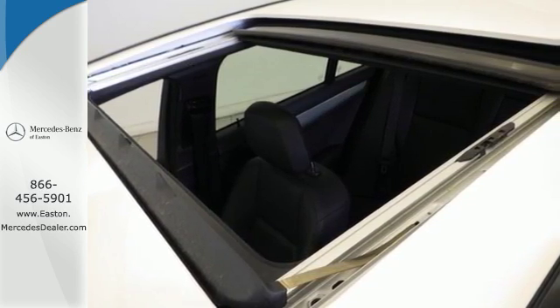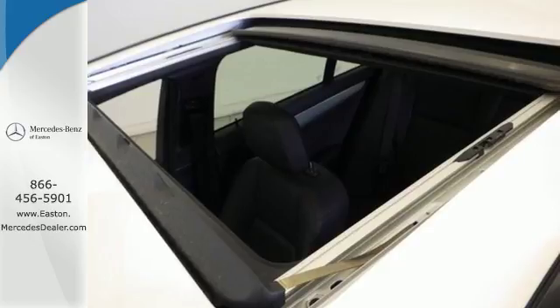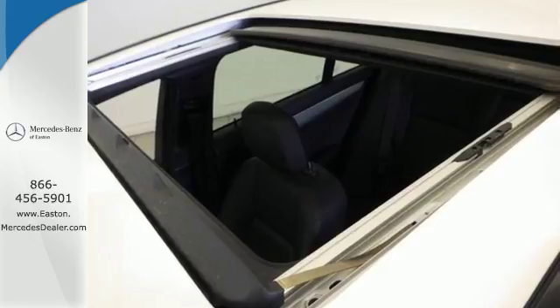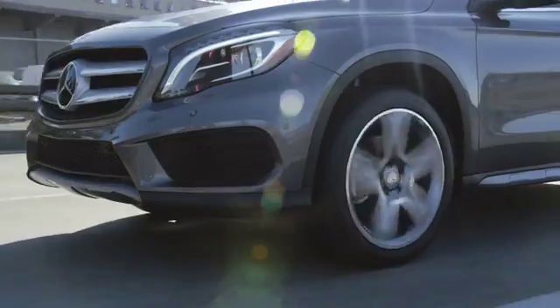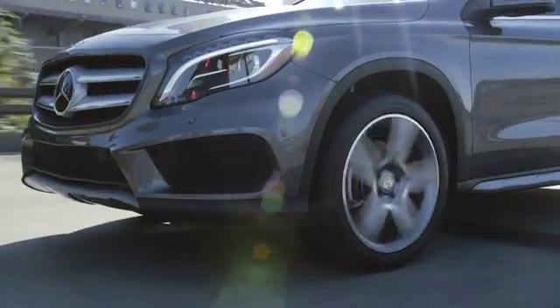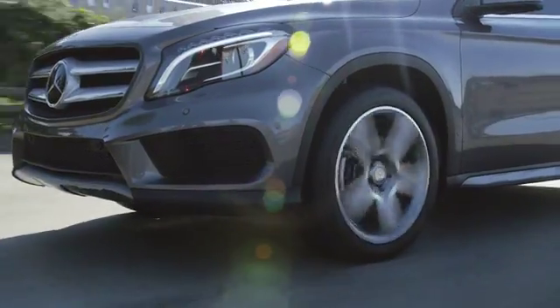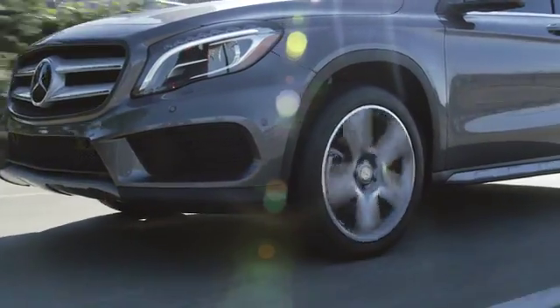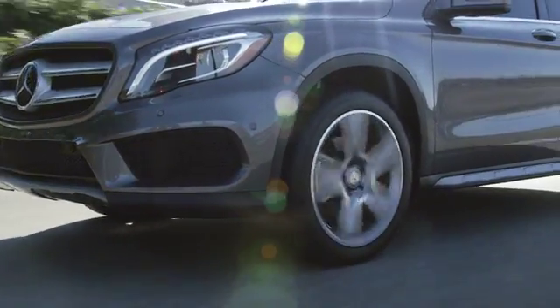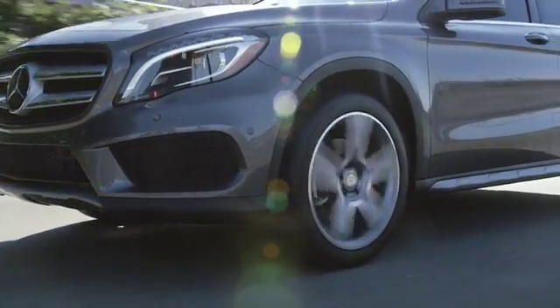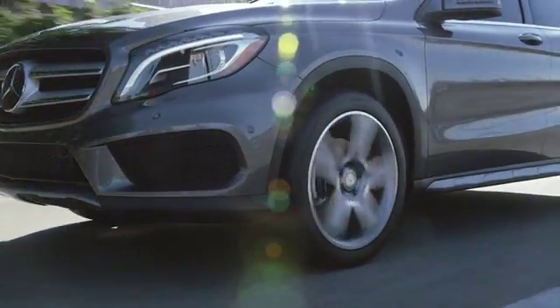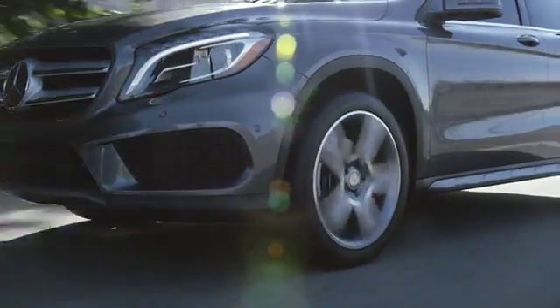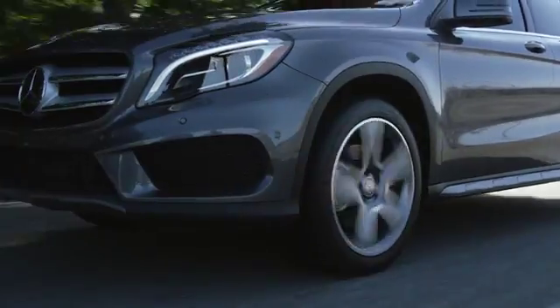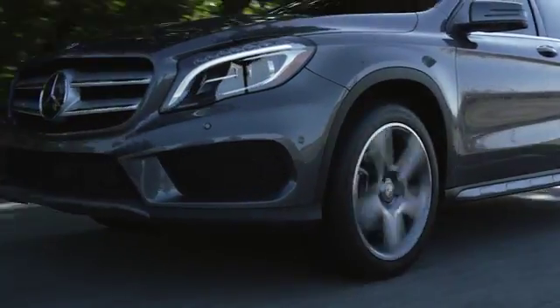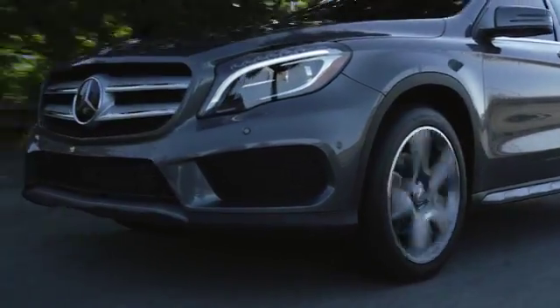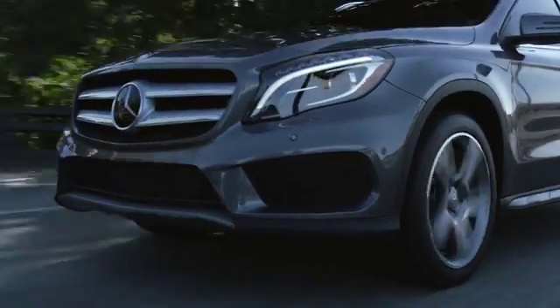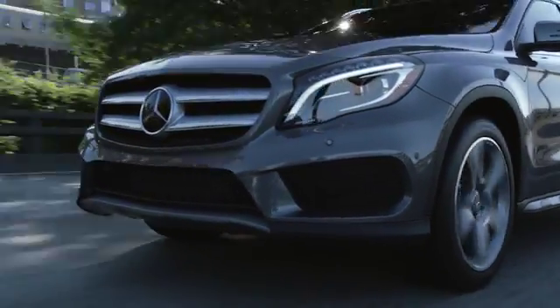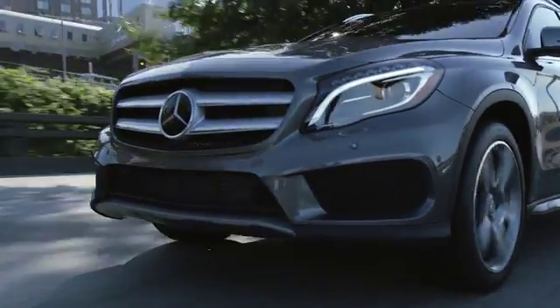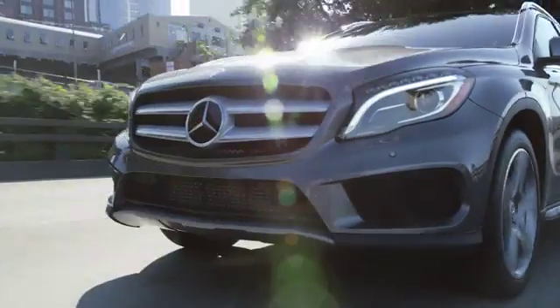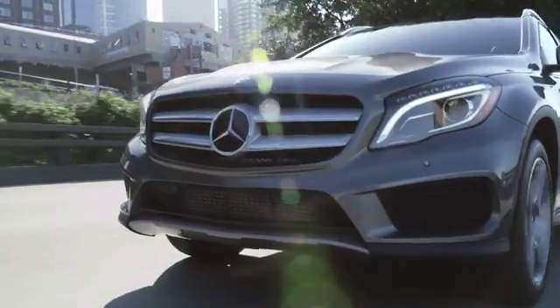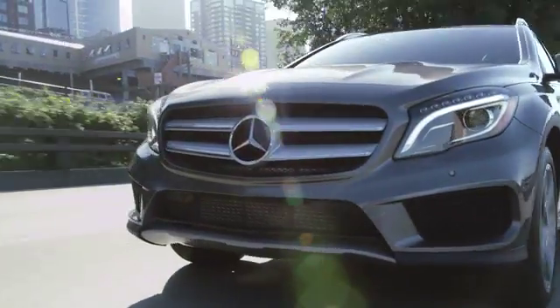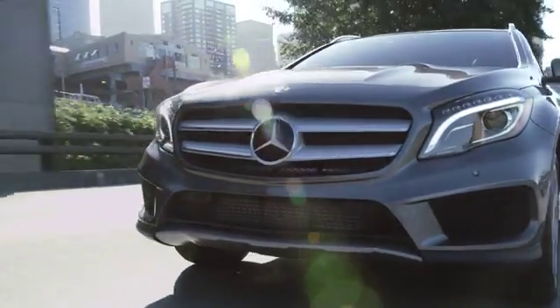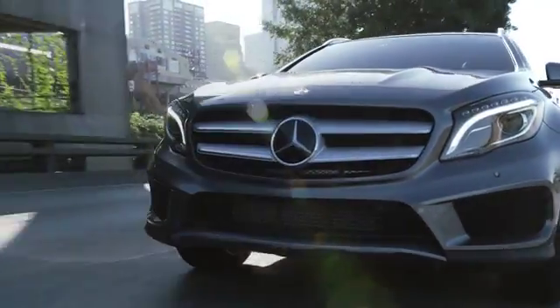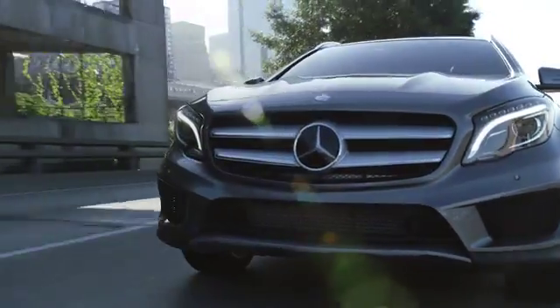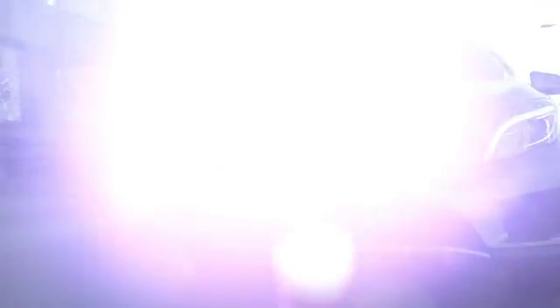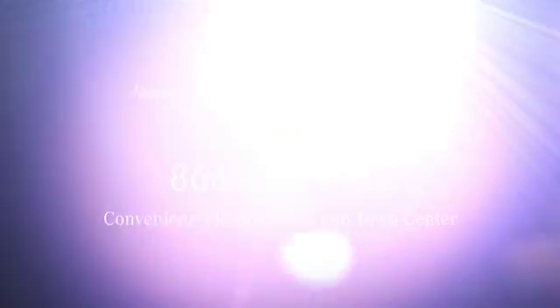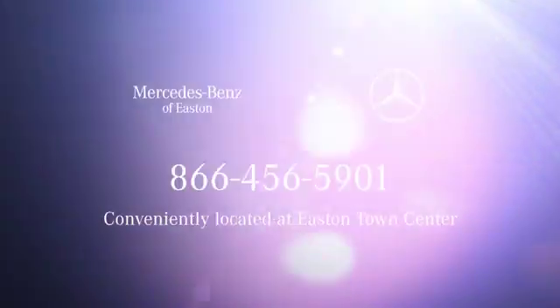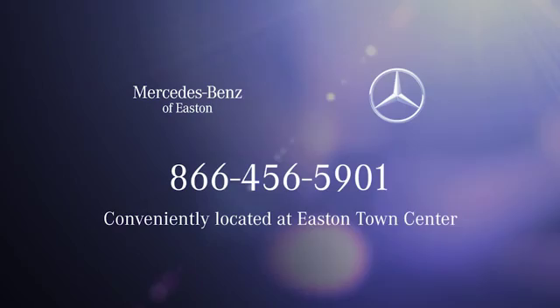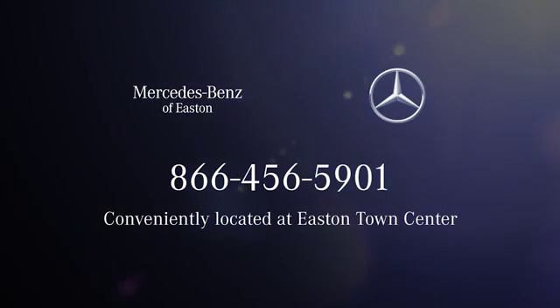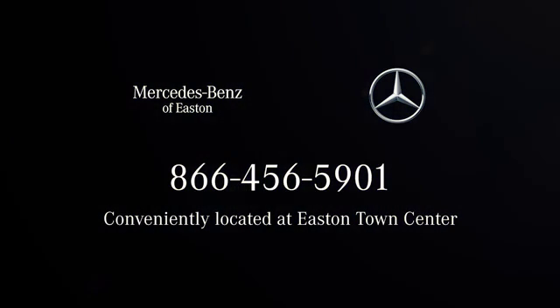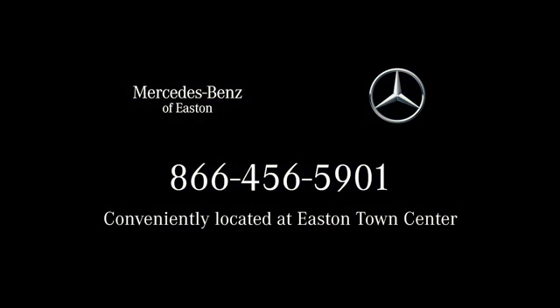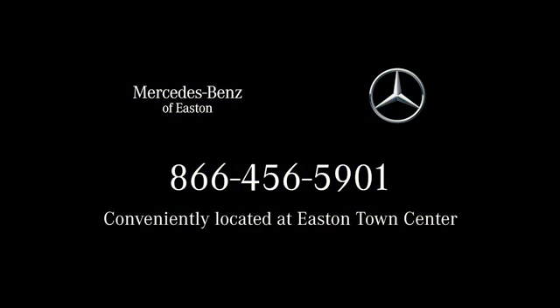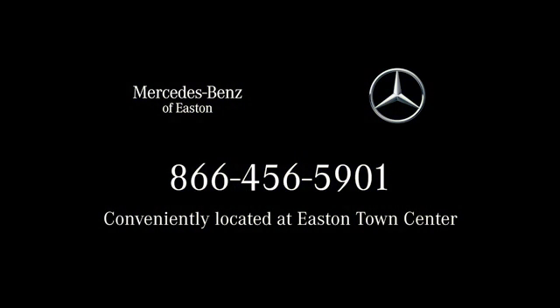Come experience luxury the Jermaine way at Mercedes-Benz of Easton, conveniently located at Easton Town Center.